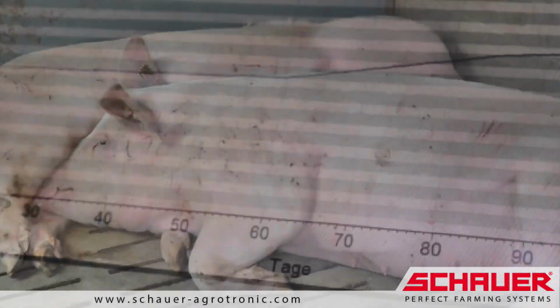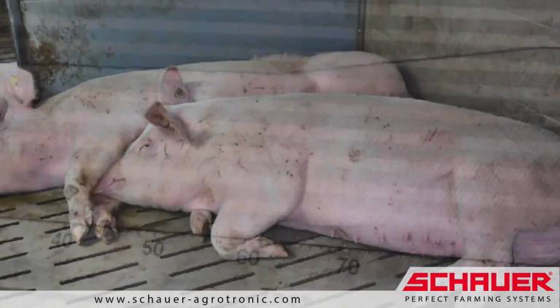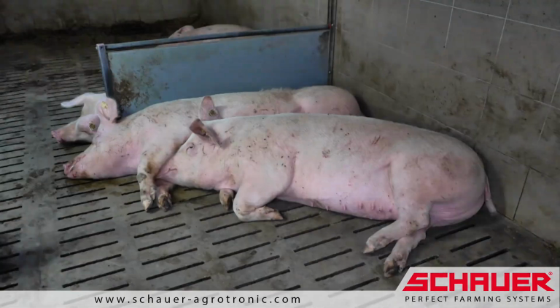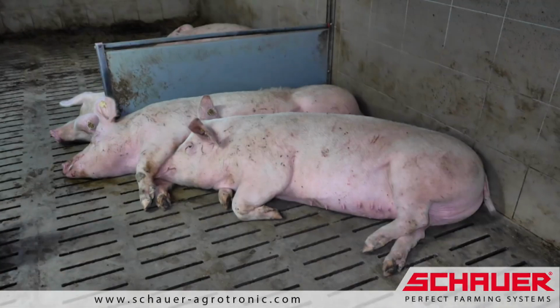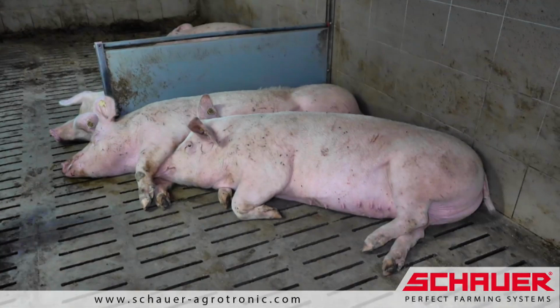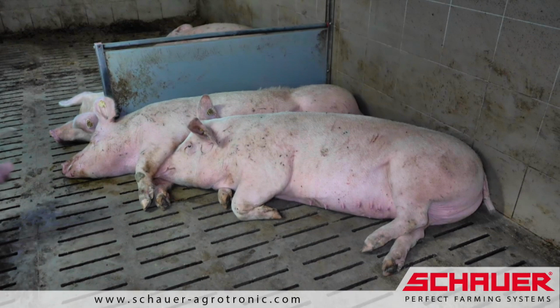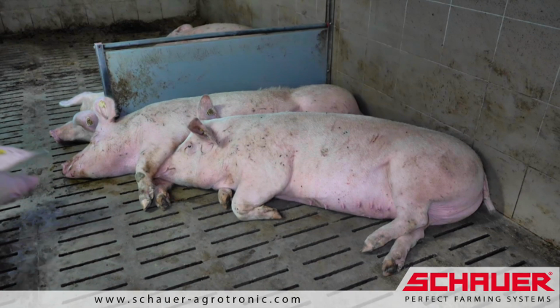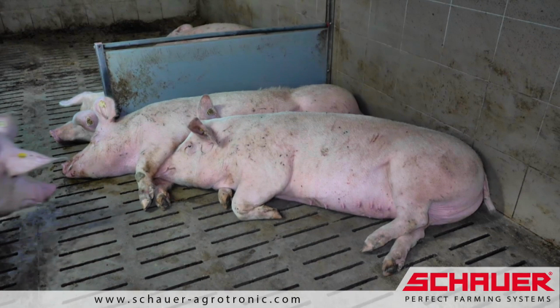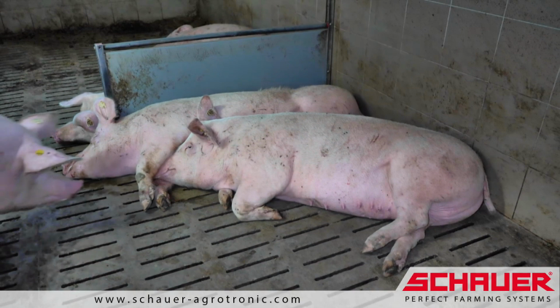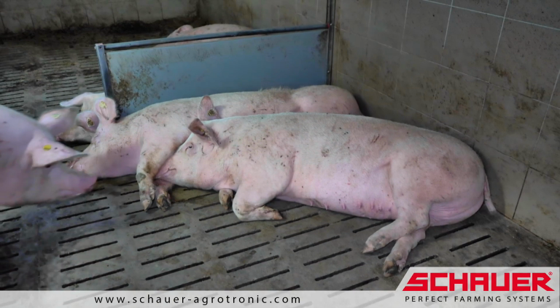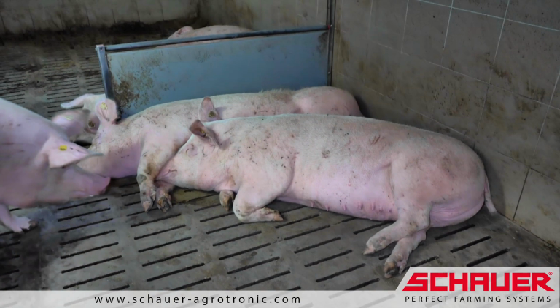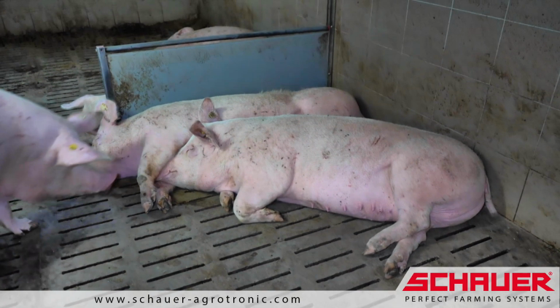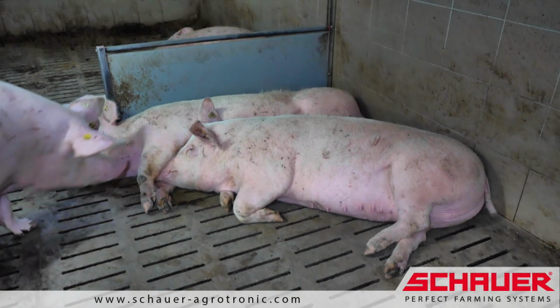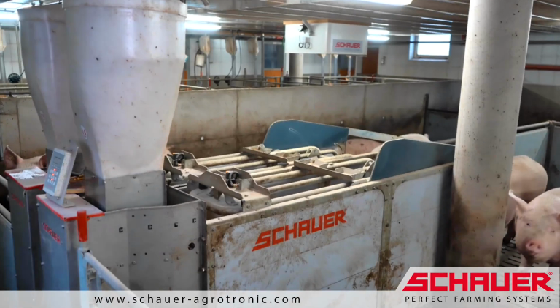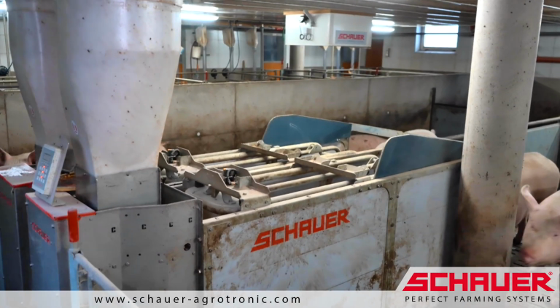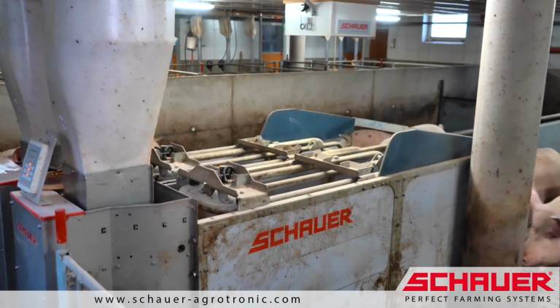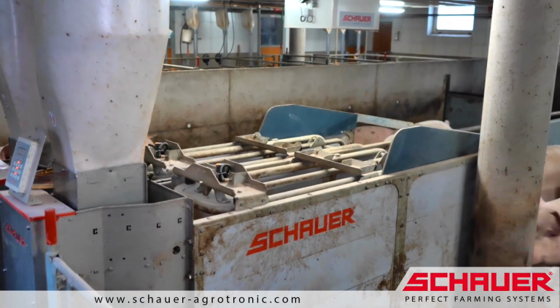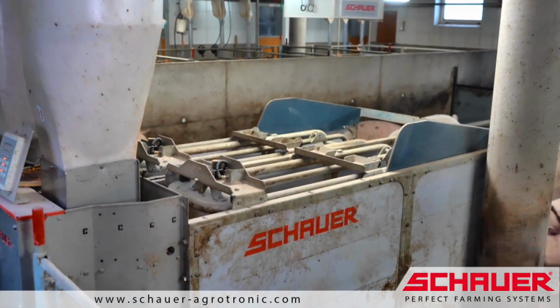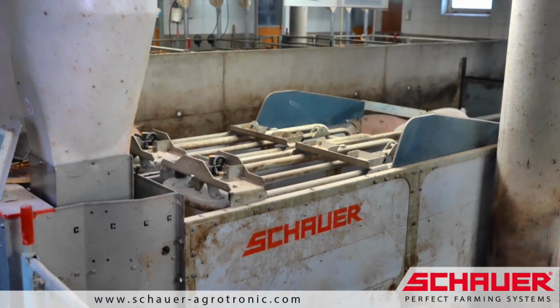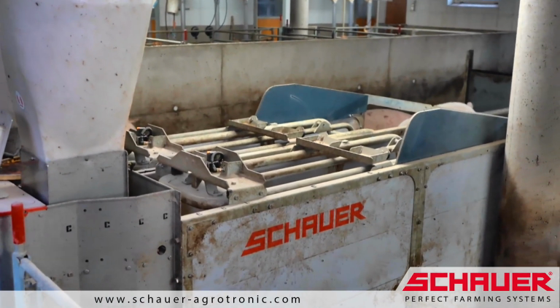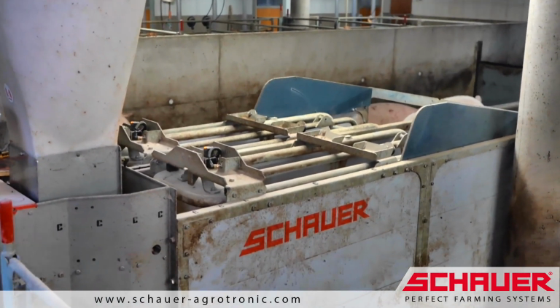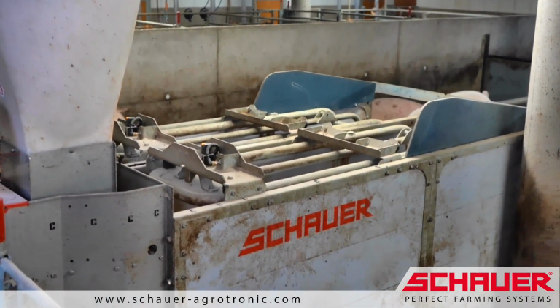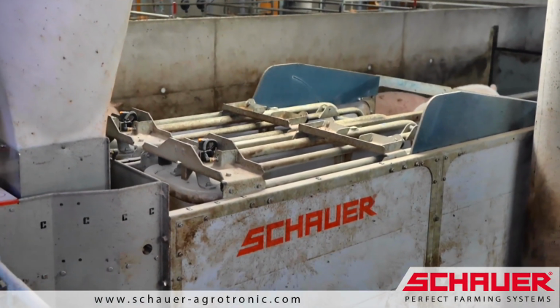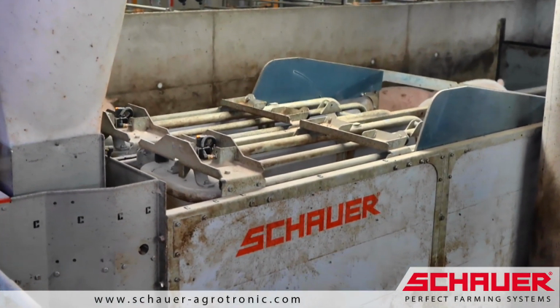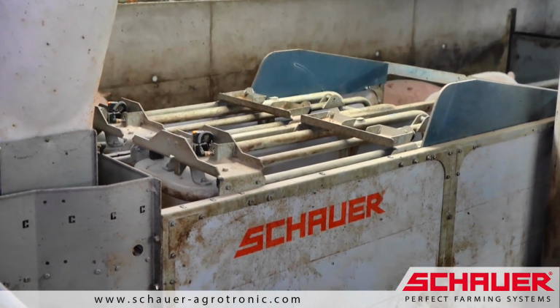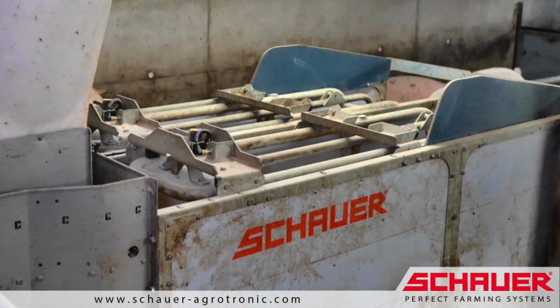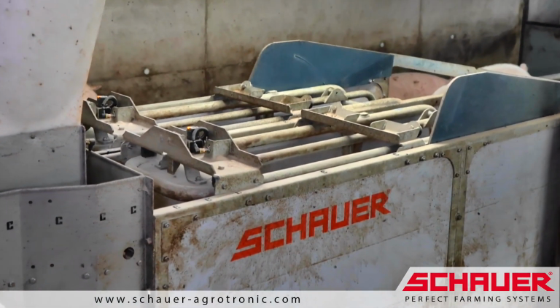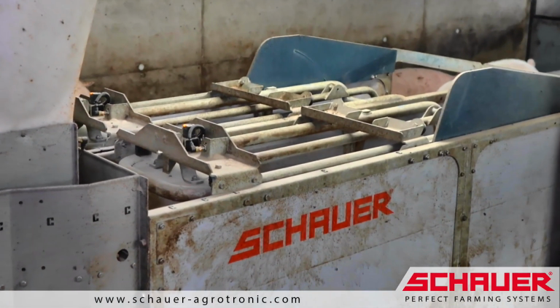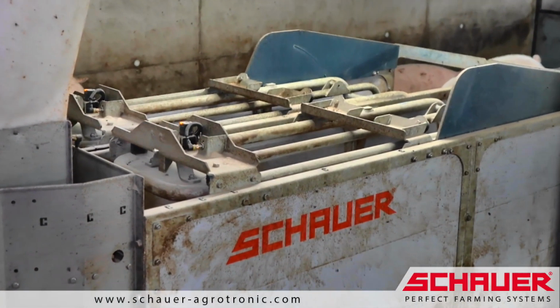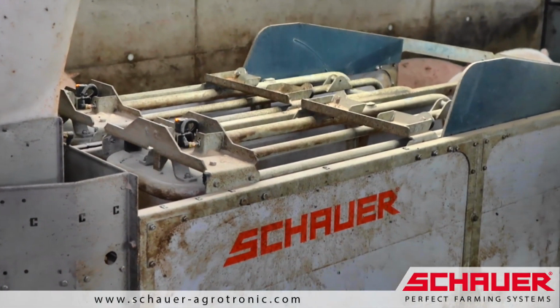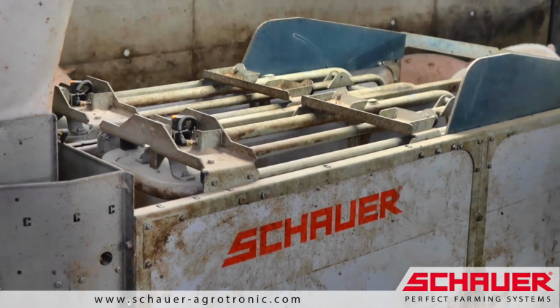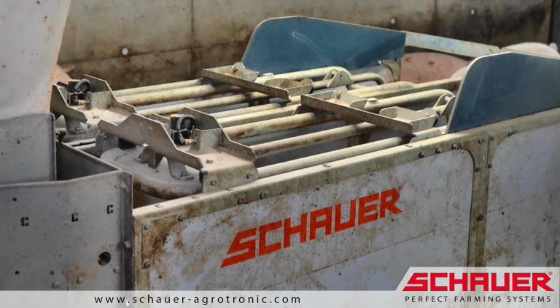Competent ESF — feeding sows in an animal-friendly and efficient way.